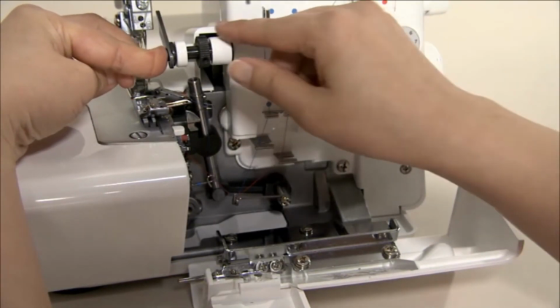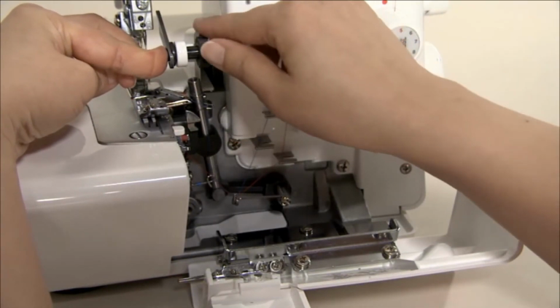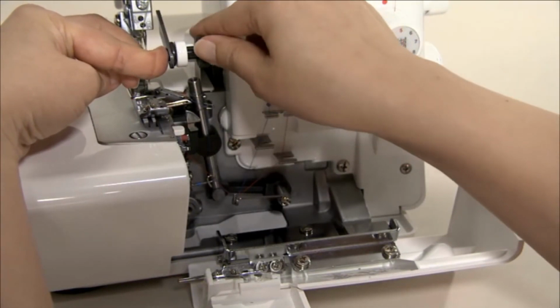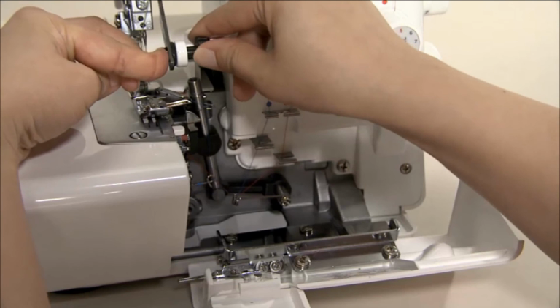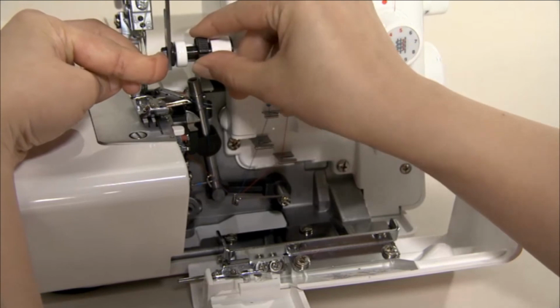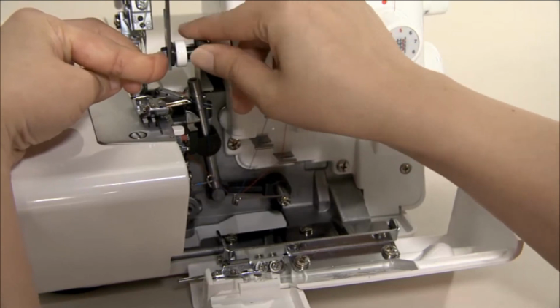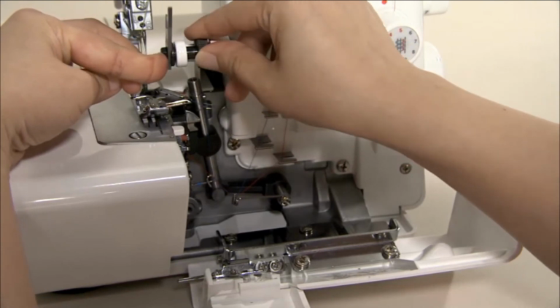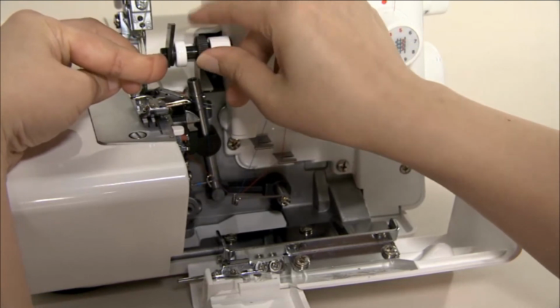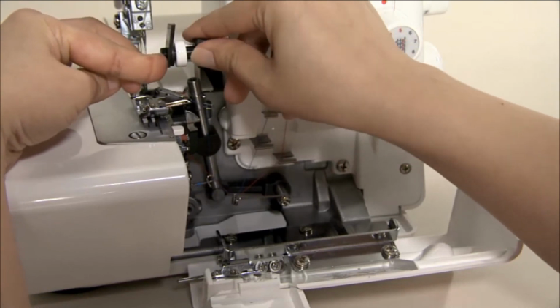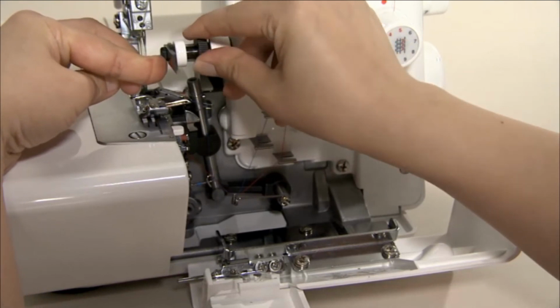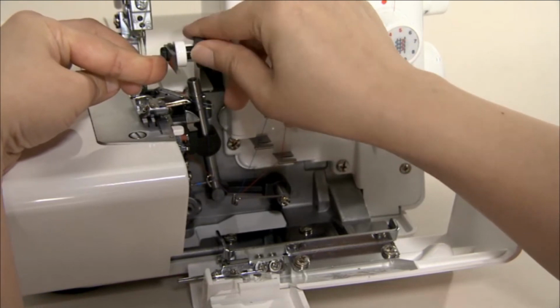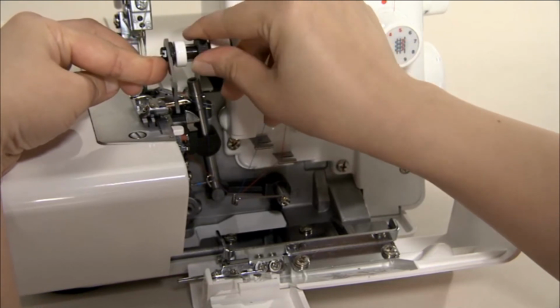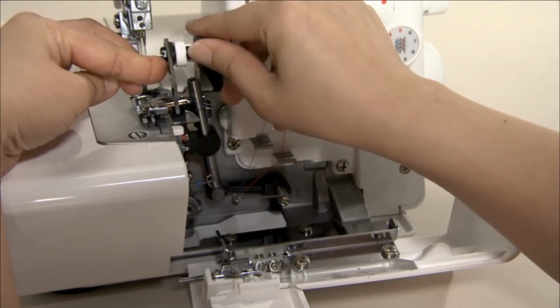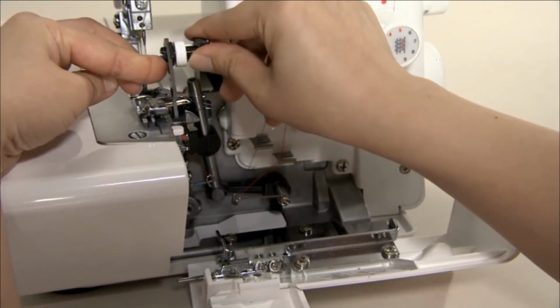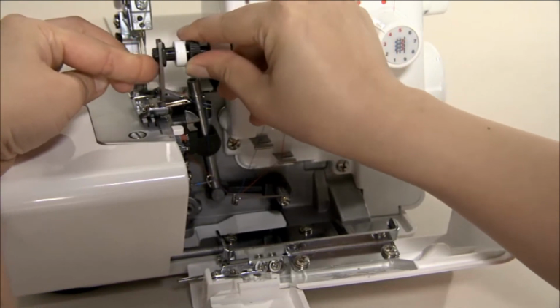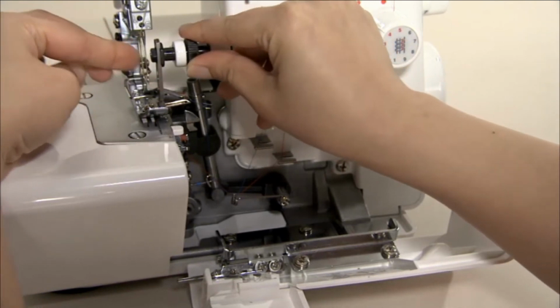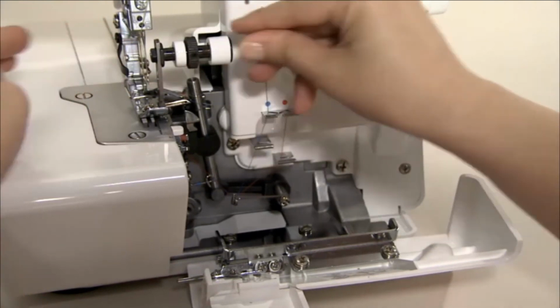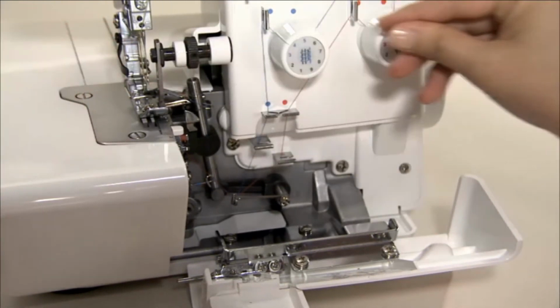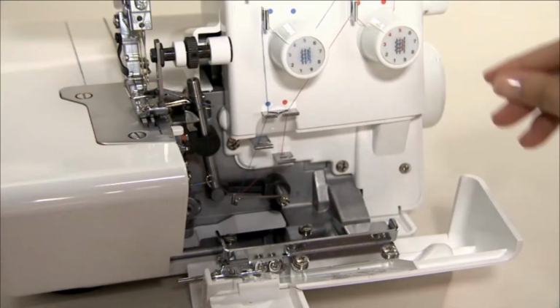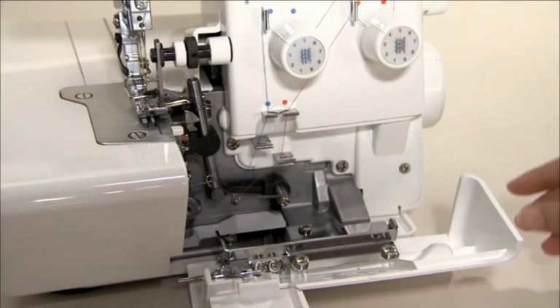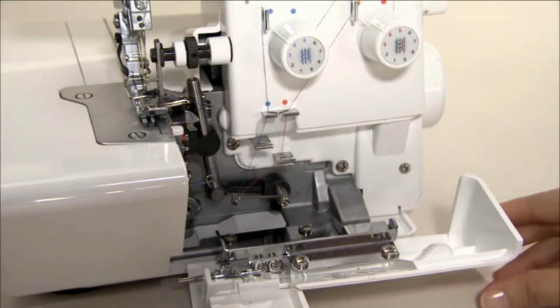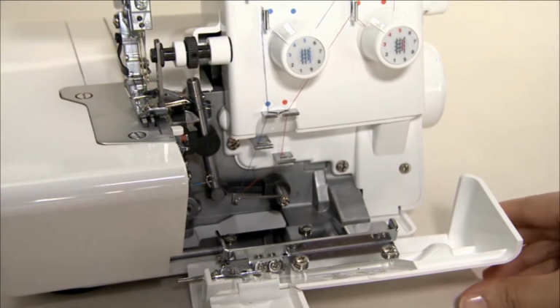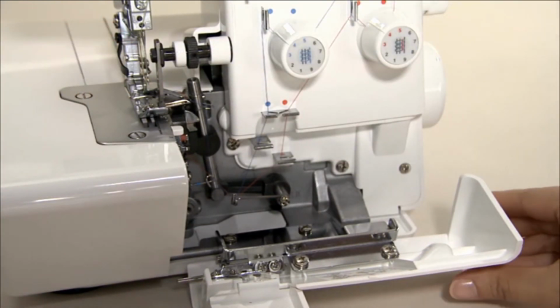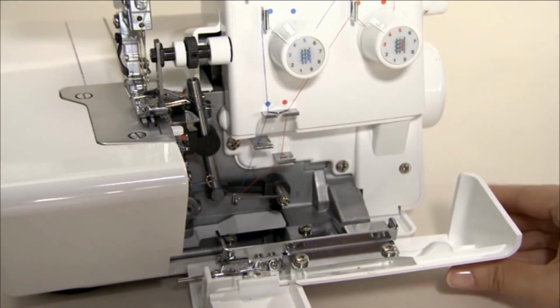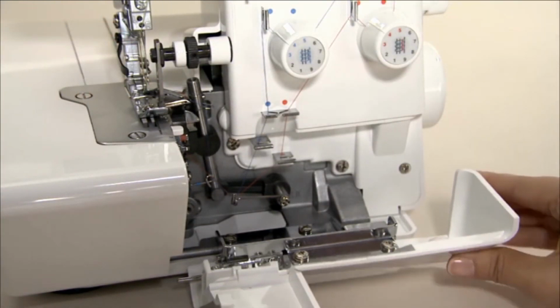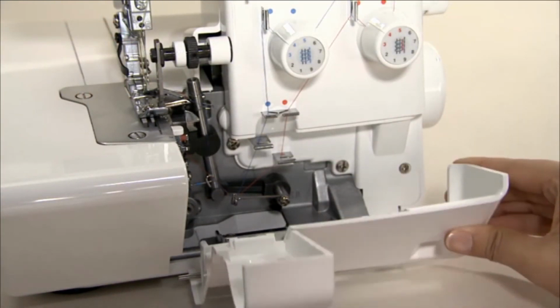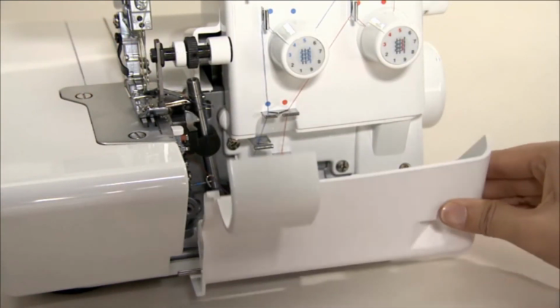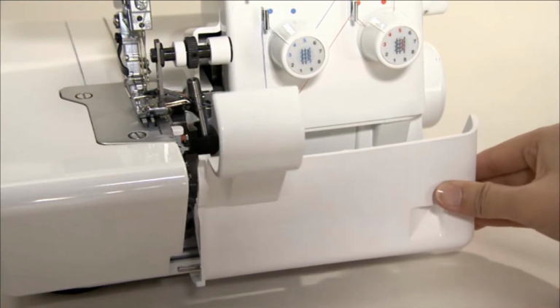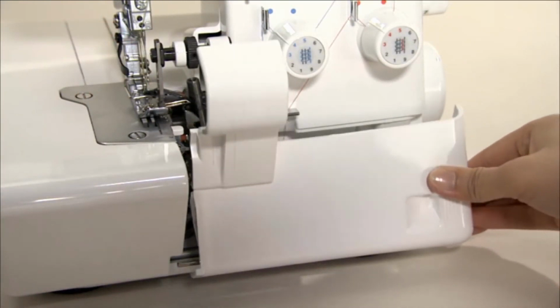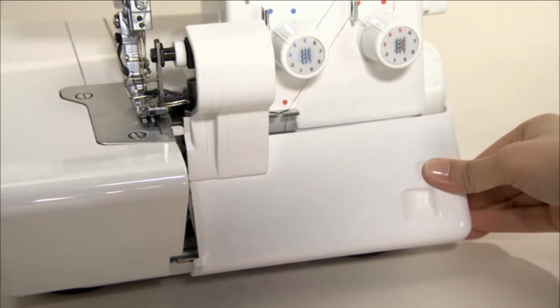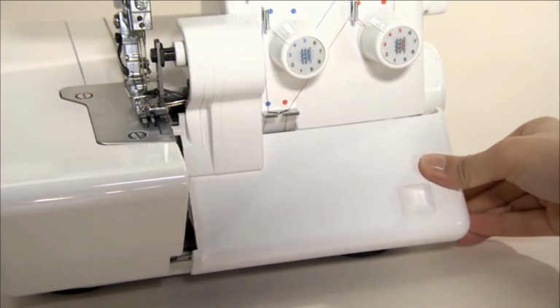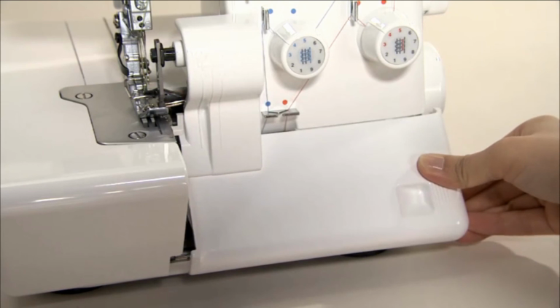When threading is completed, lower the upper knife and close the looper cover.